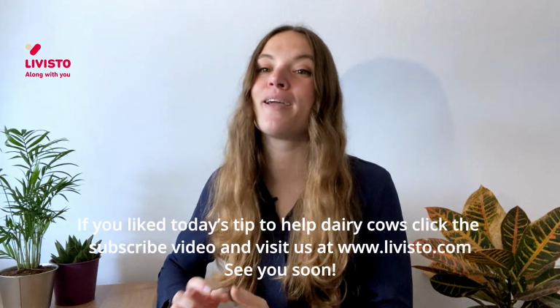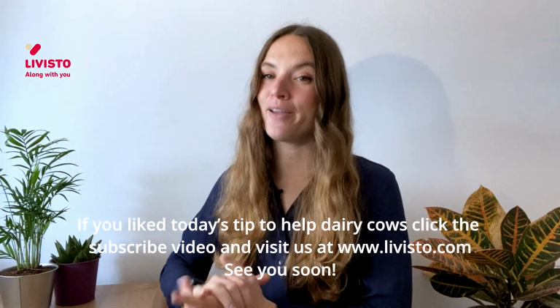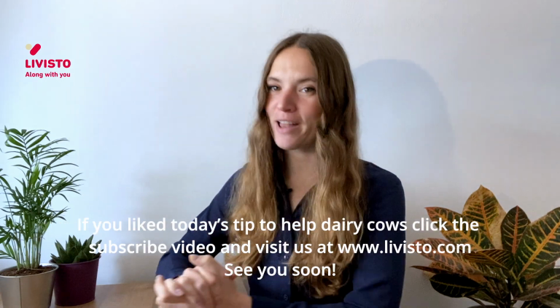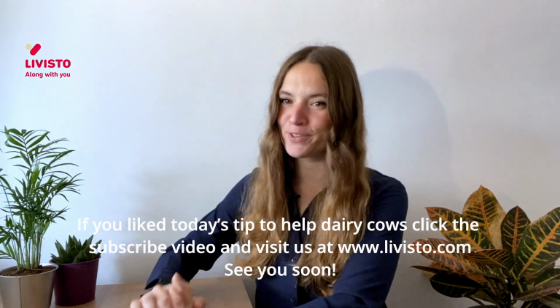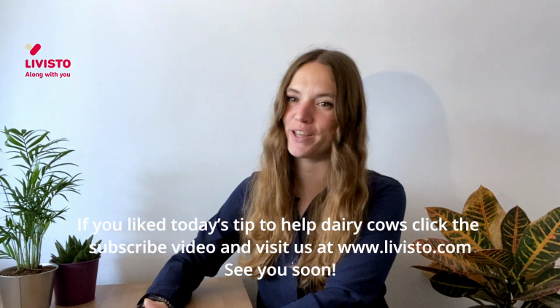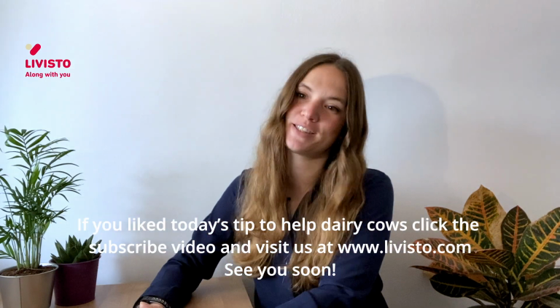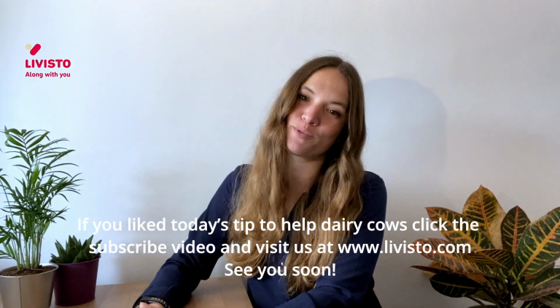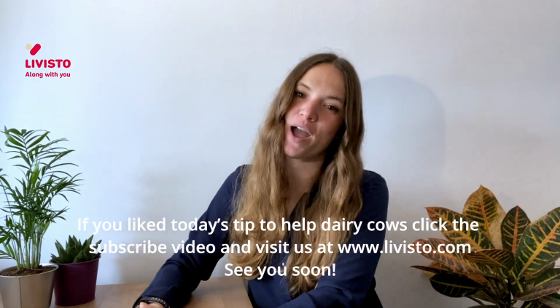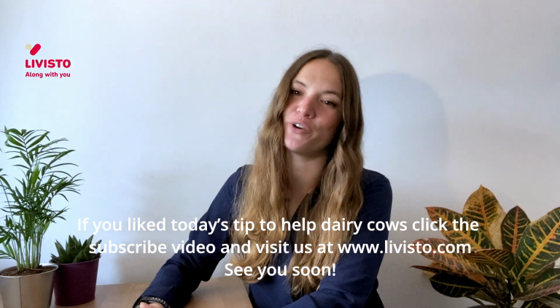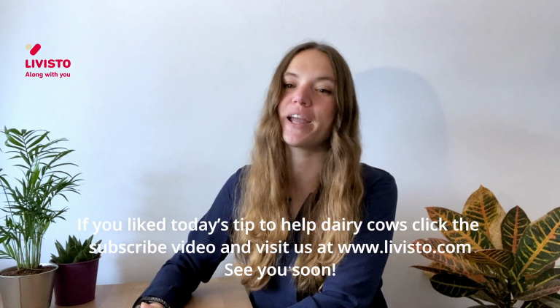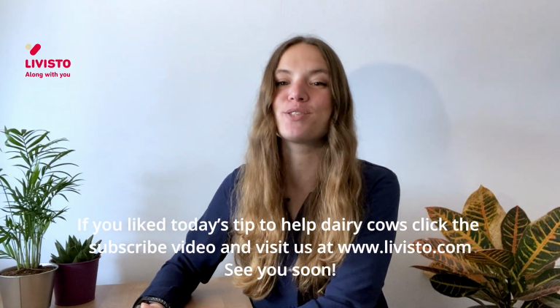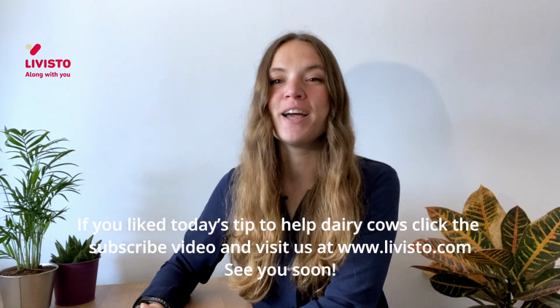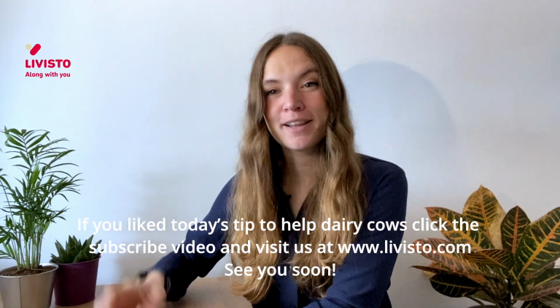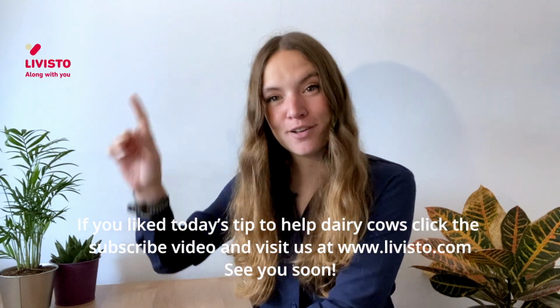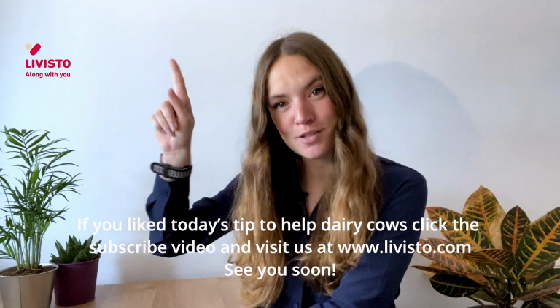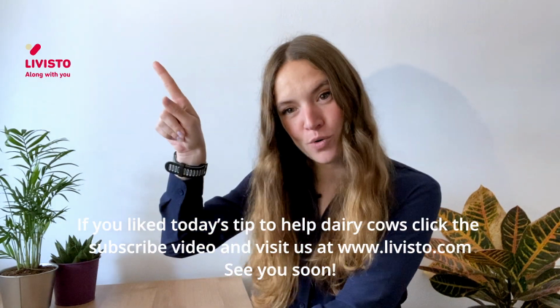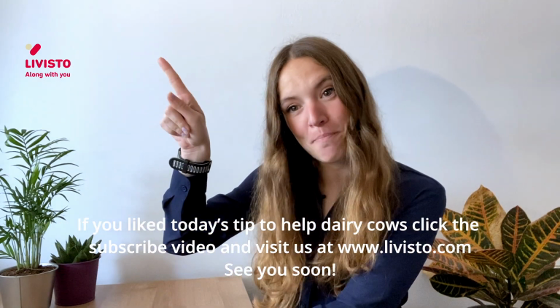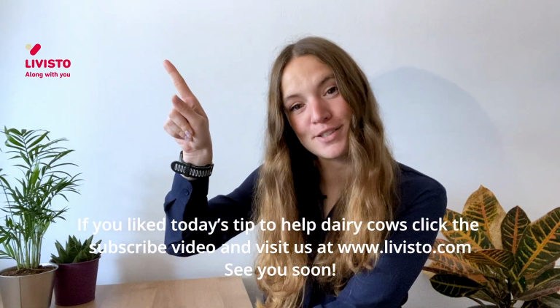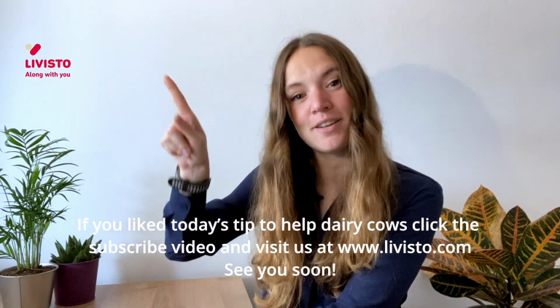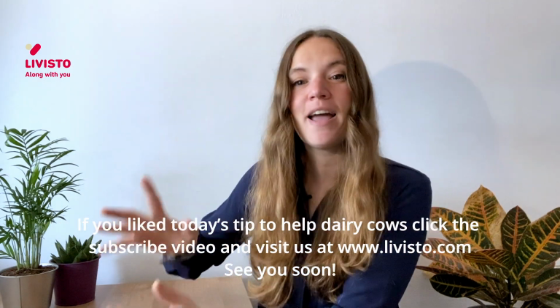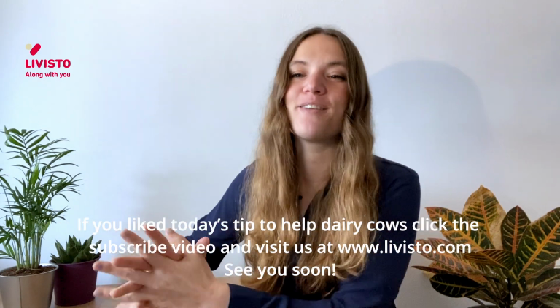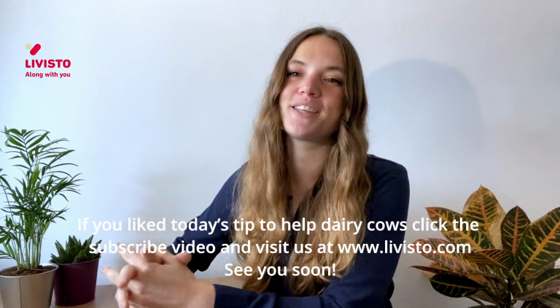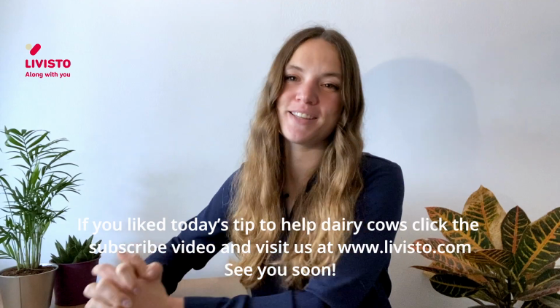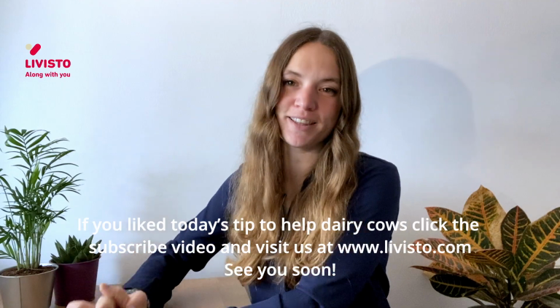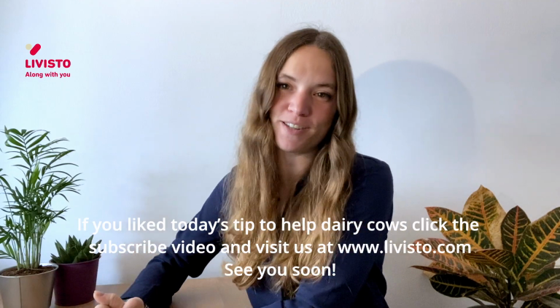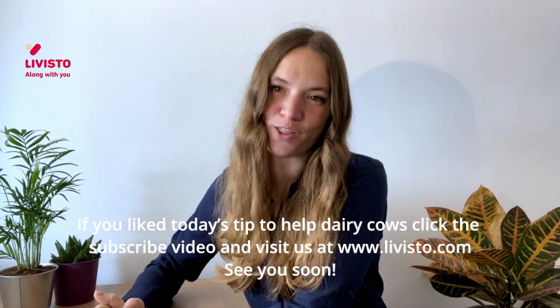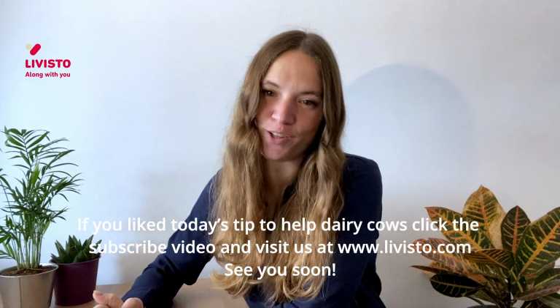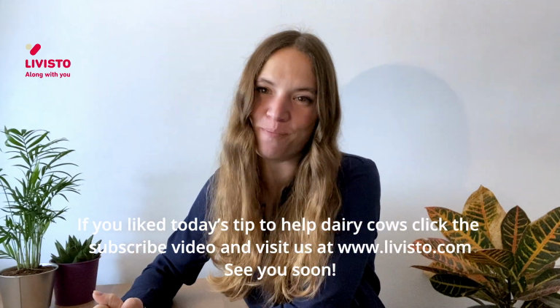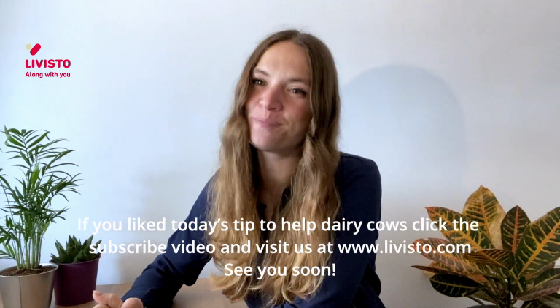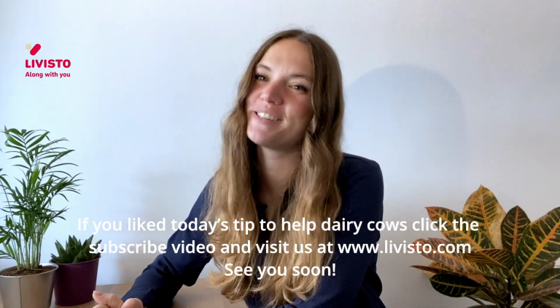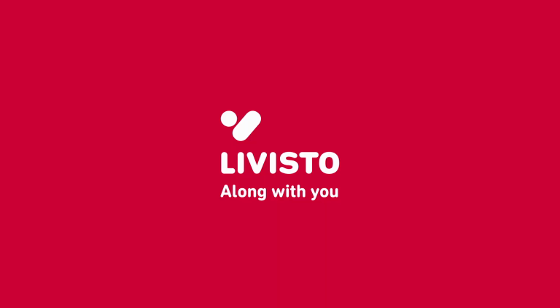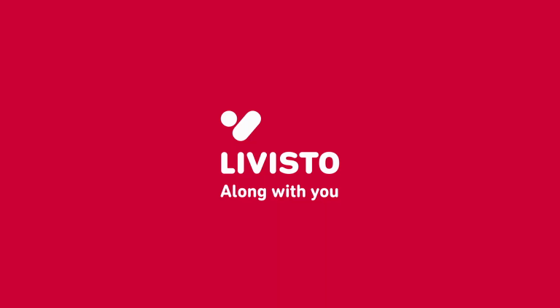If you liked today's tip to help dairy cows, click on the subscribe button and visit us at livistar.com. See you soon!